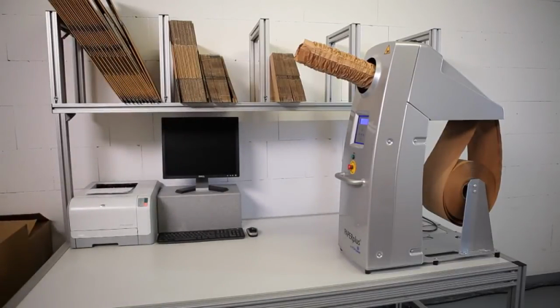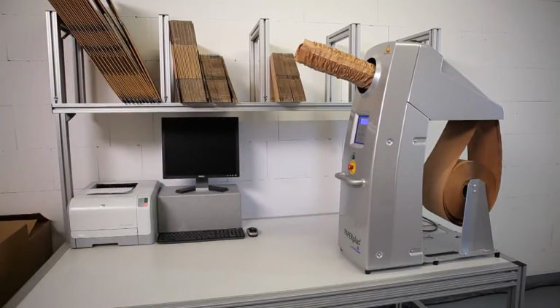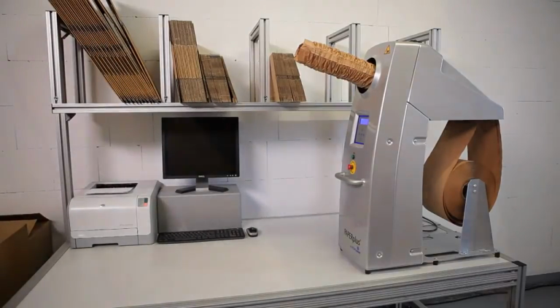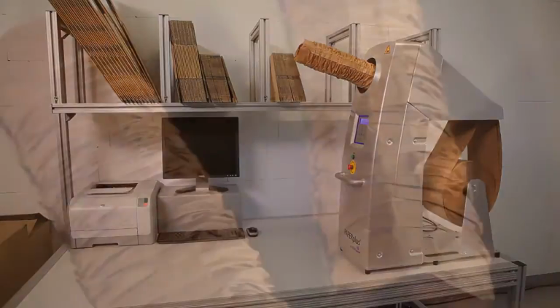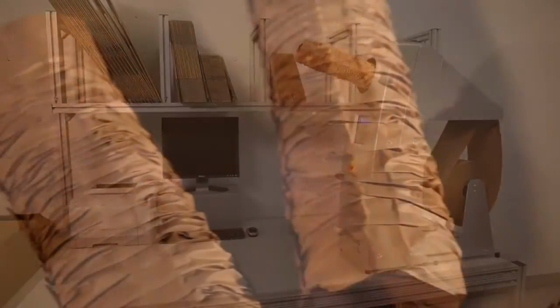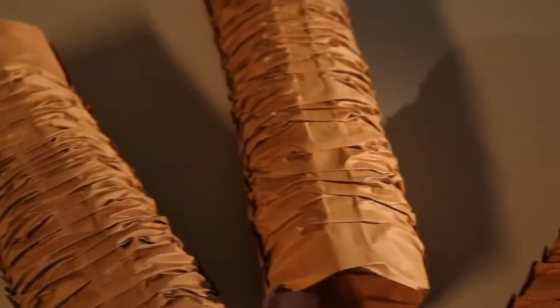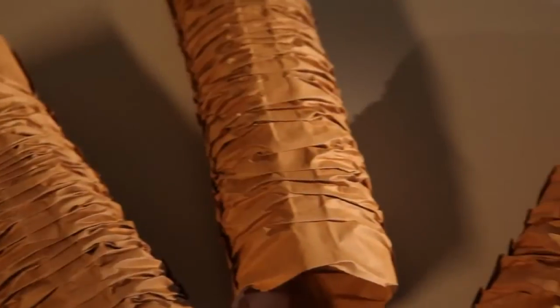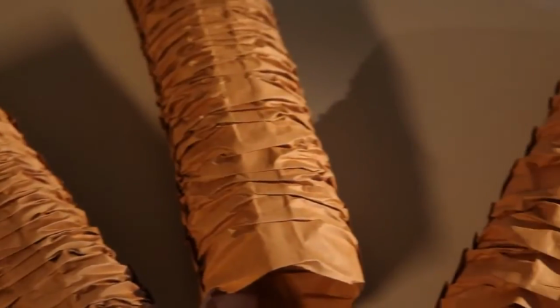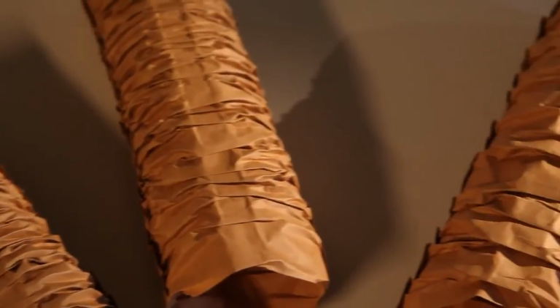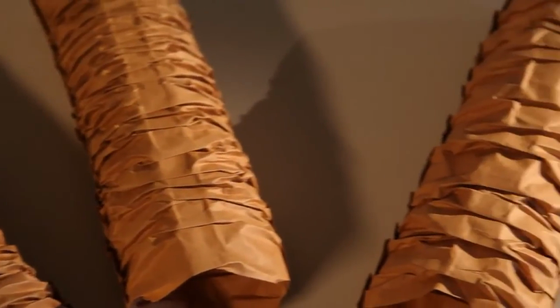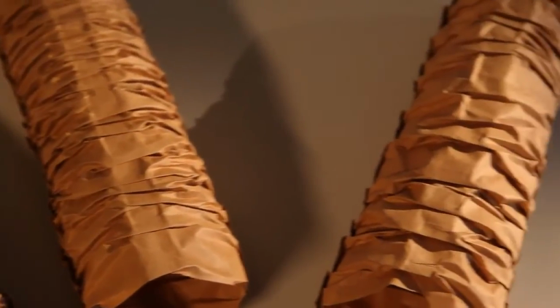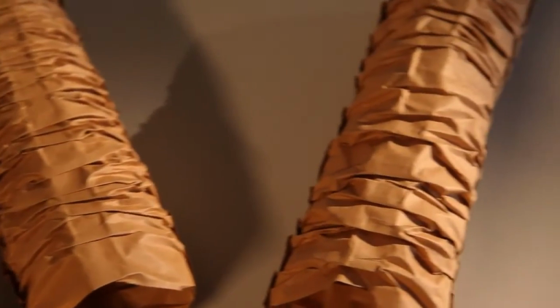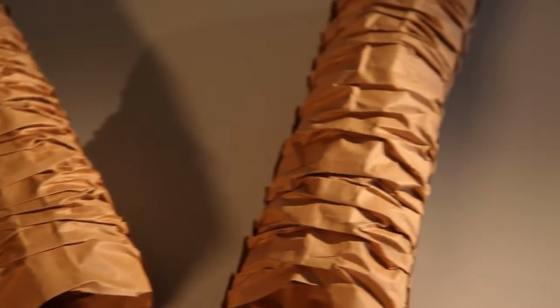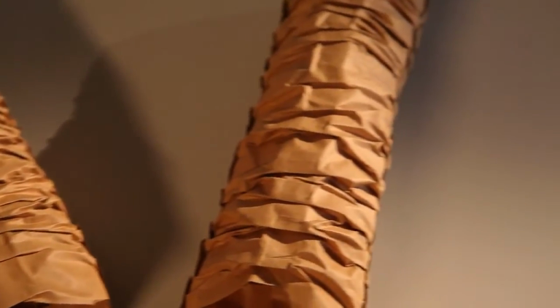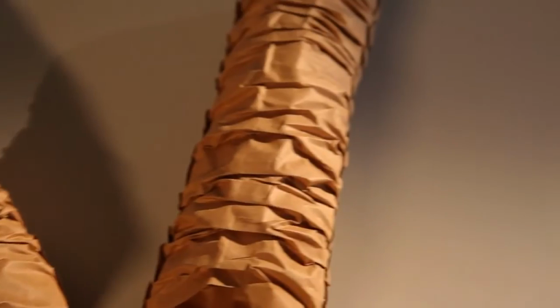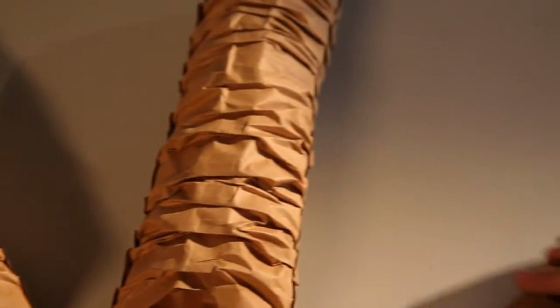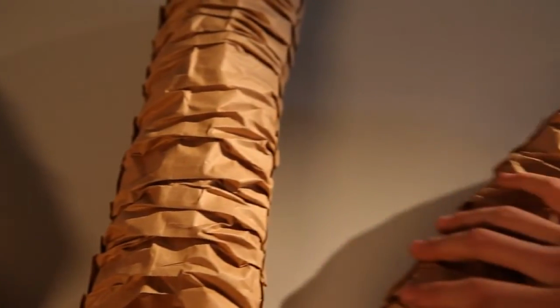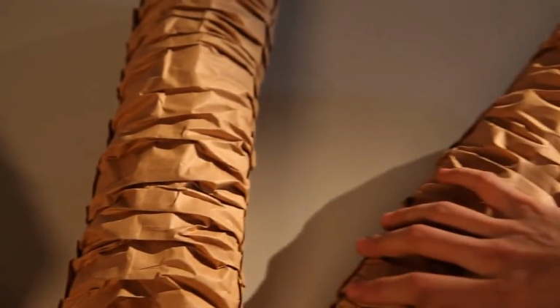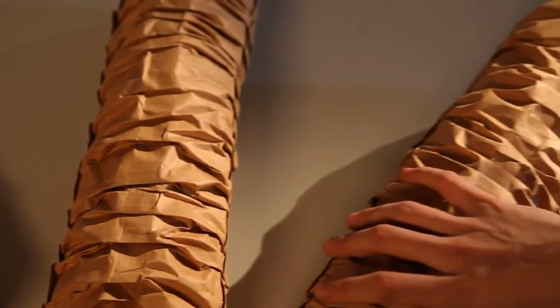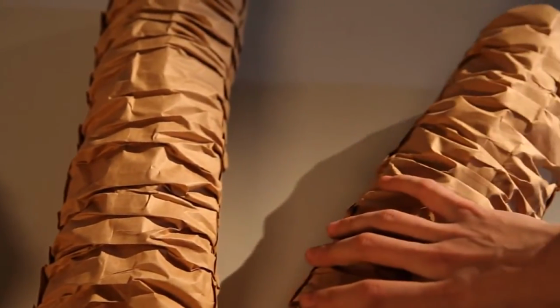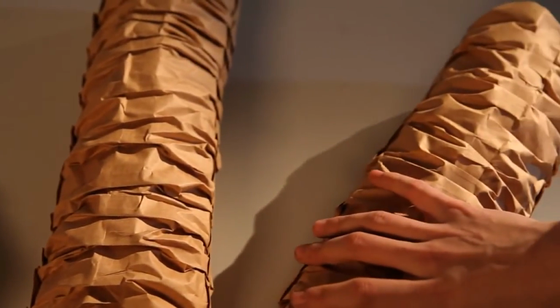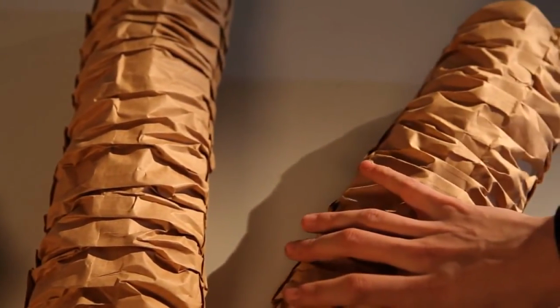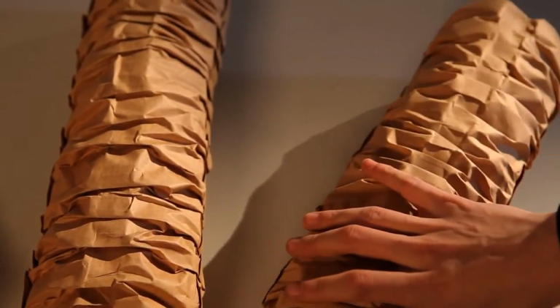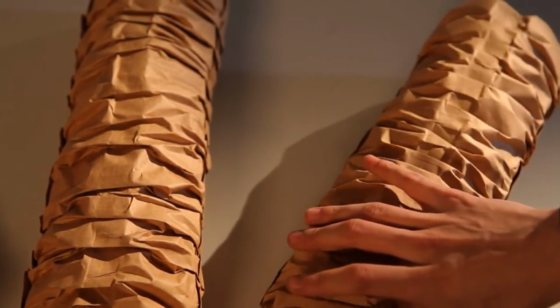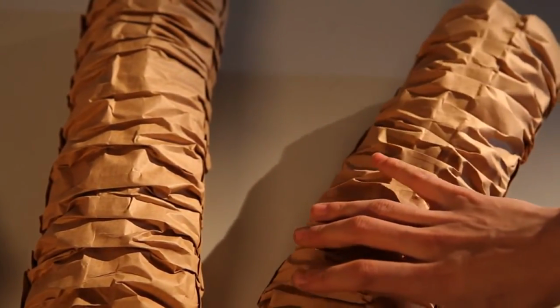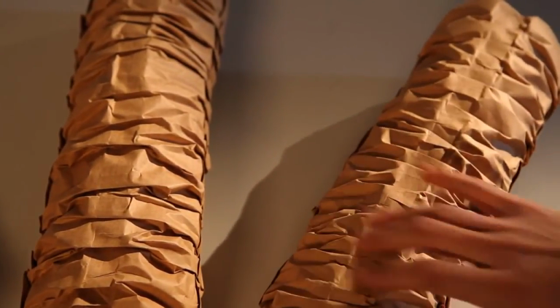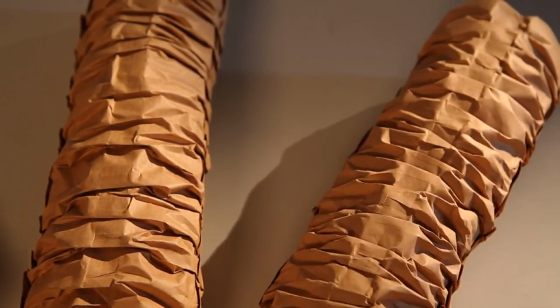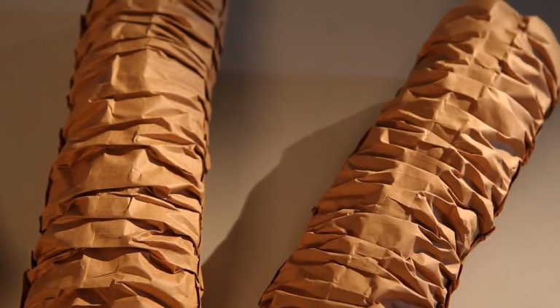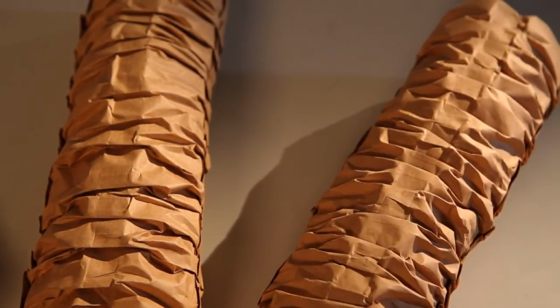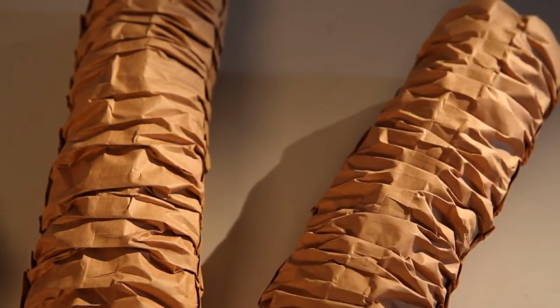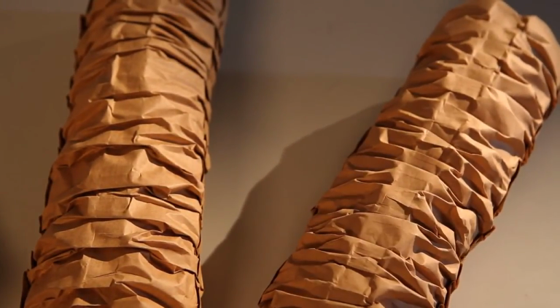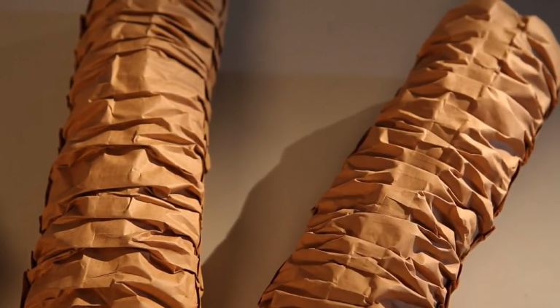The production speed and paper pleating width can be set individually after consultation with your technician.